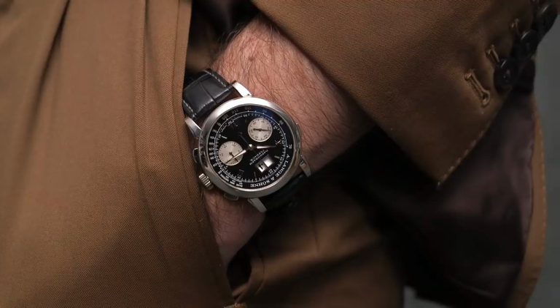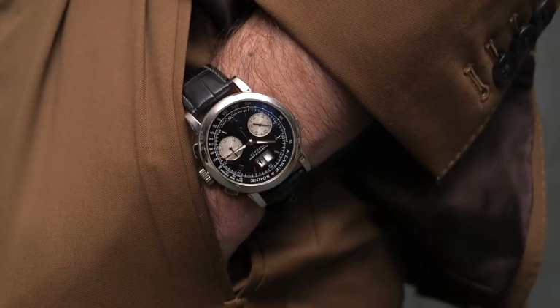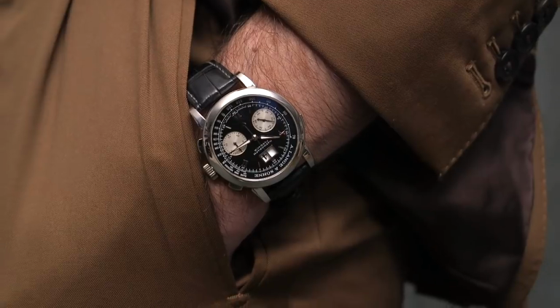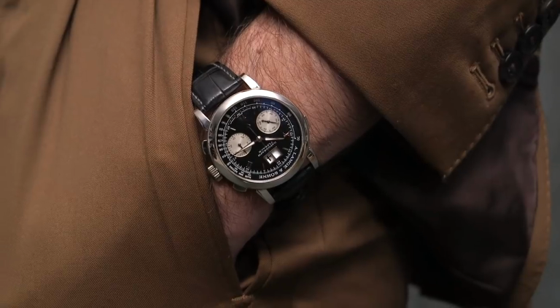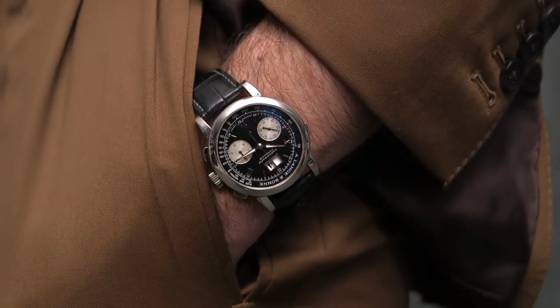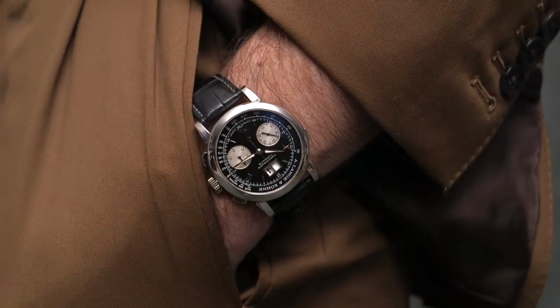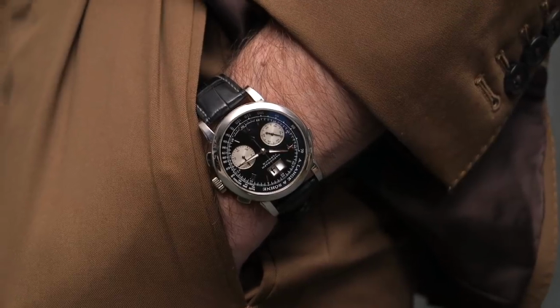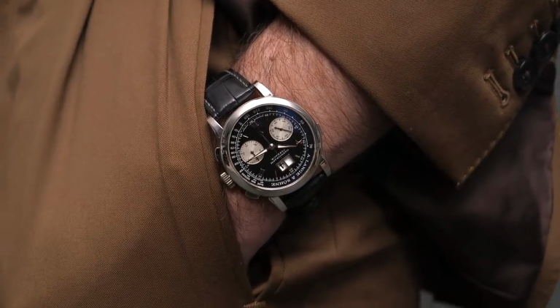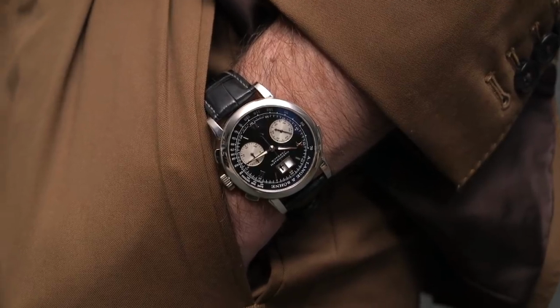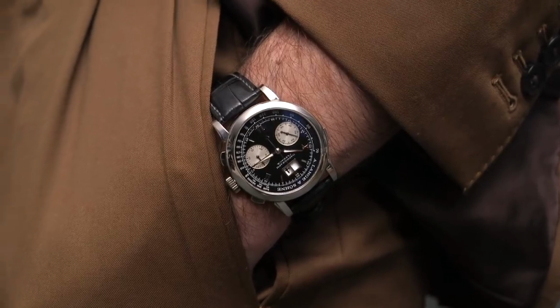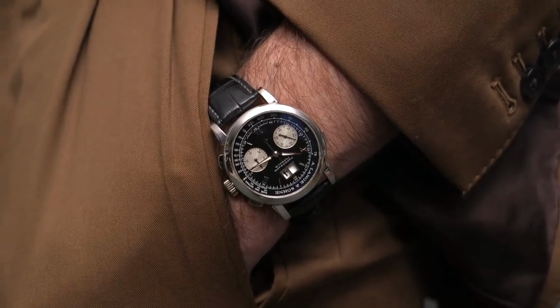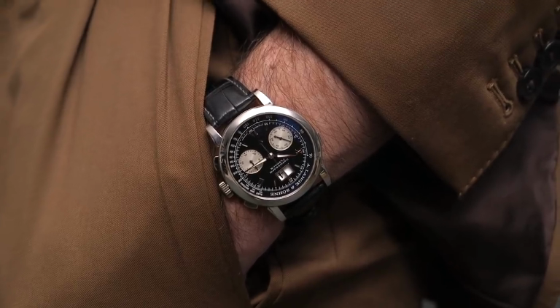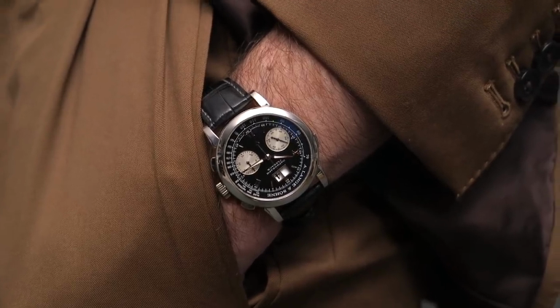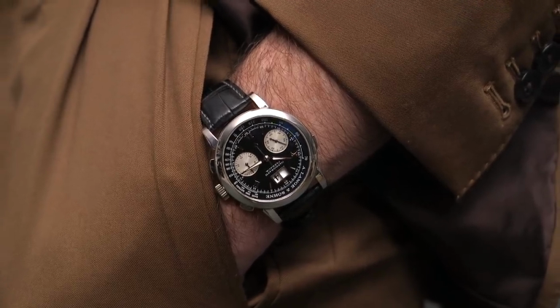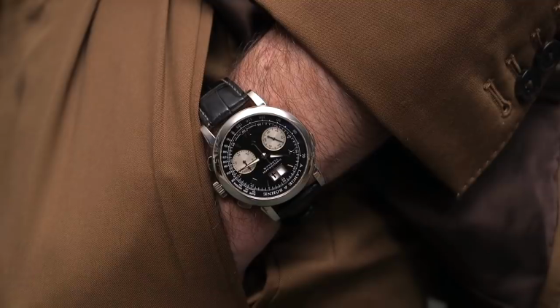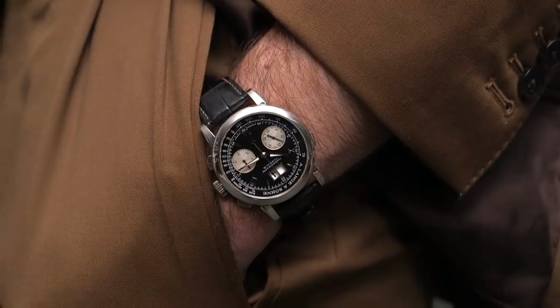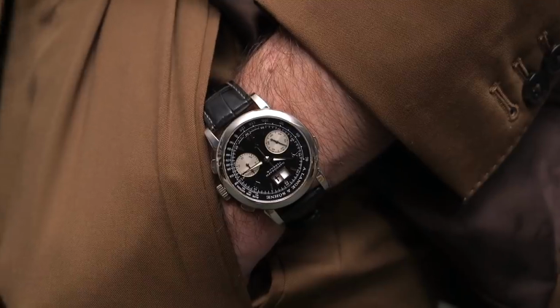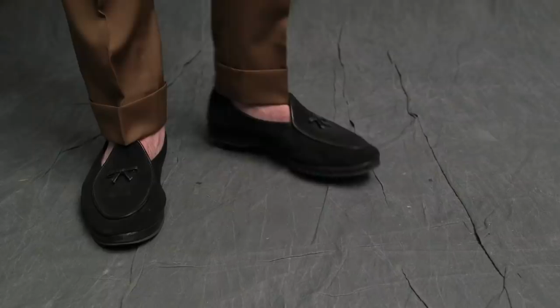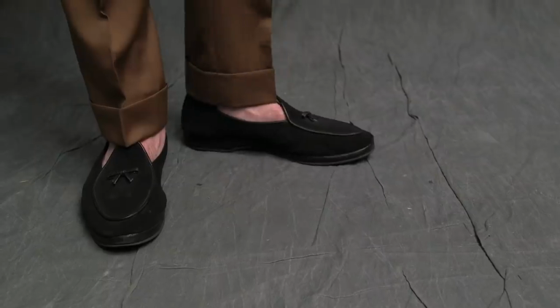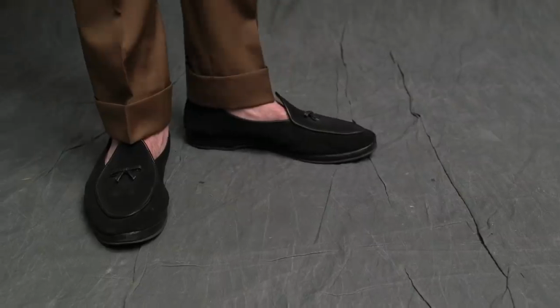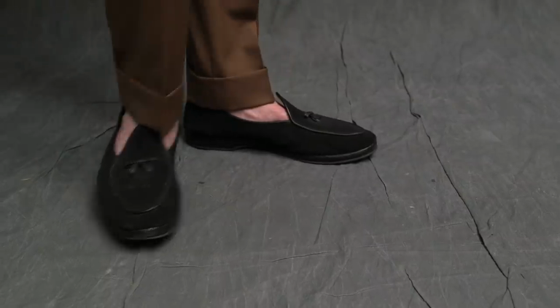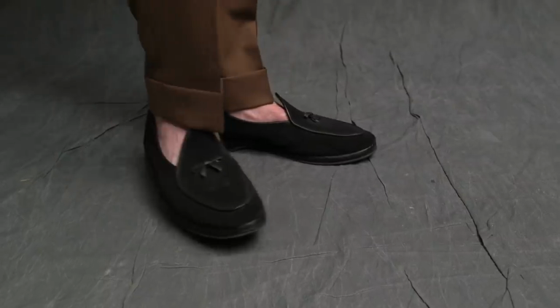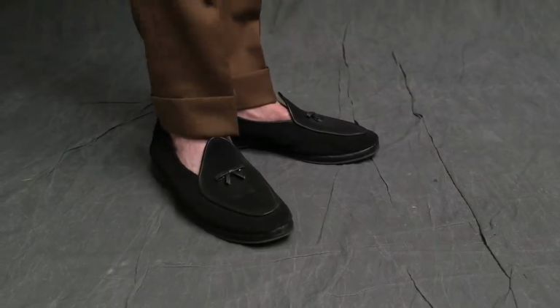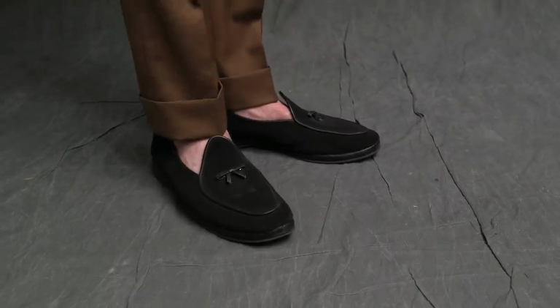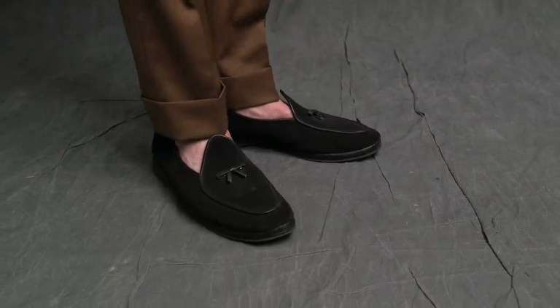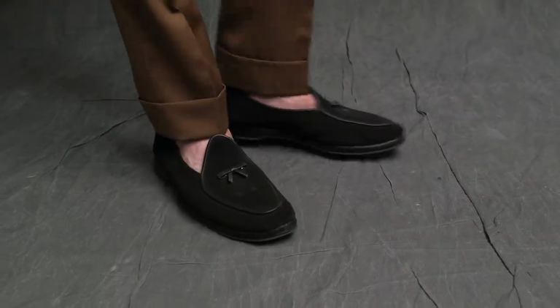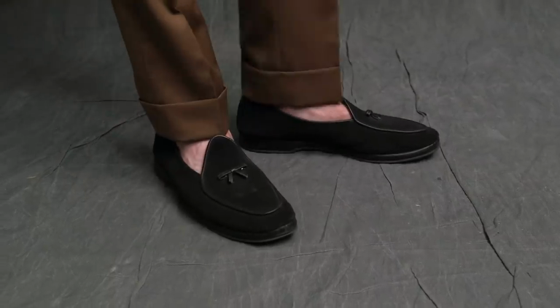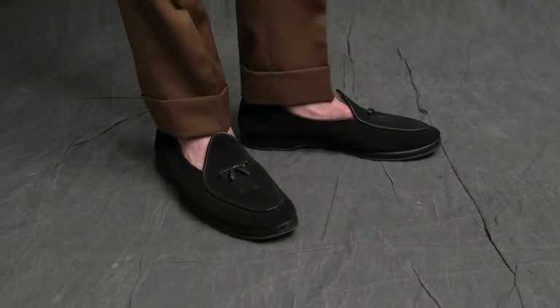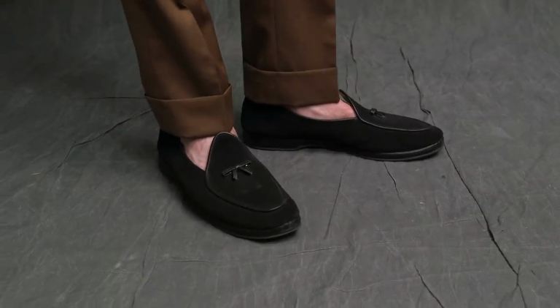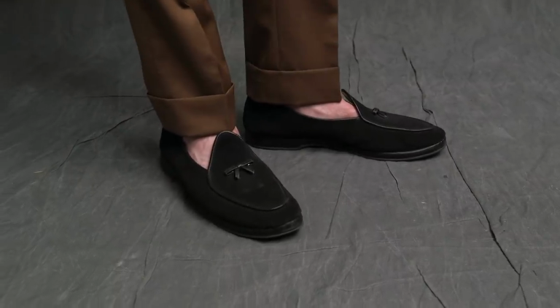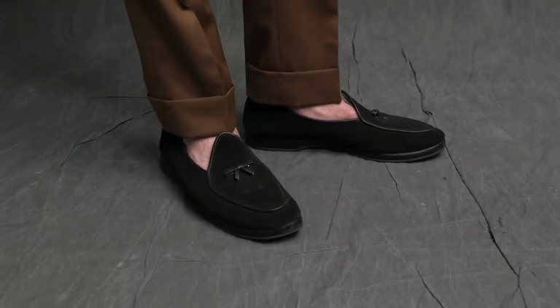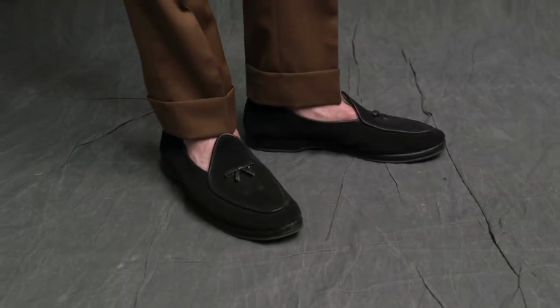On my wrist is the A. Lange & Söhne Datograph, finishing off the look with my black suede Belgian shoes.